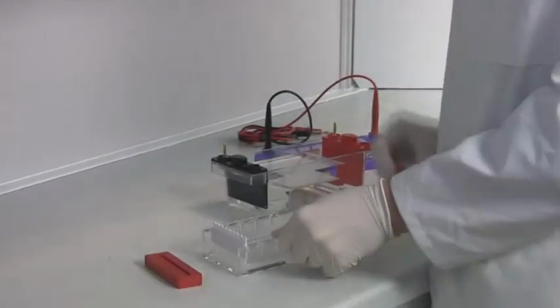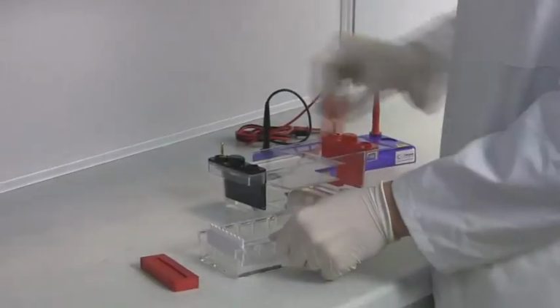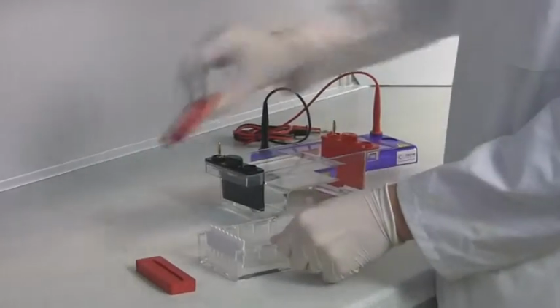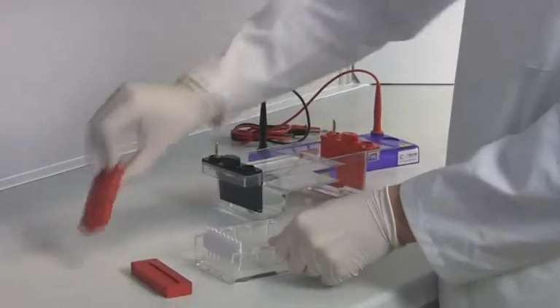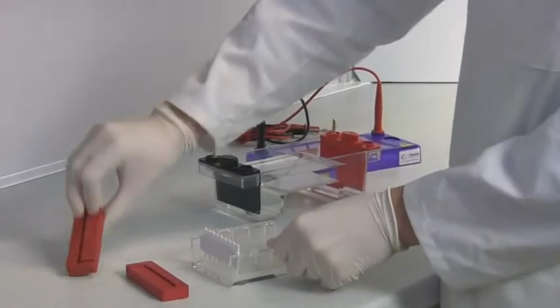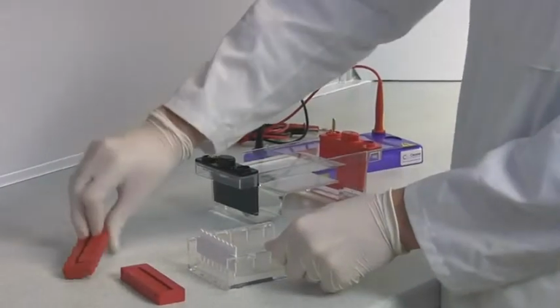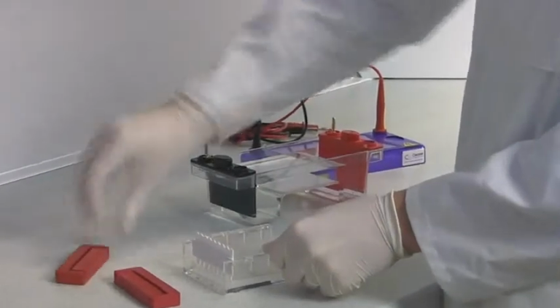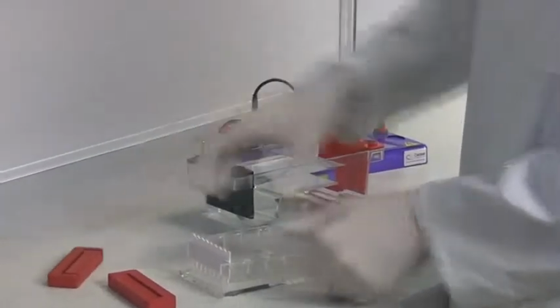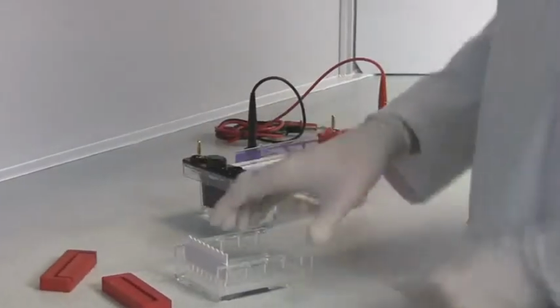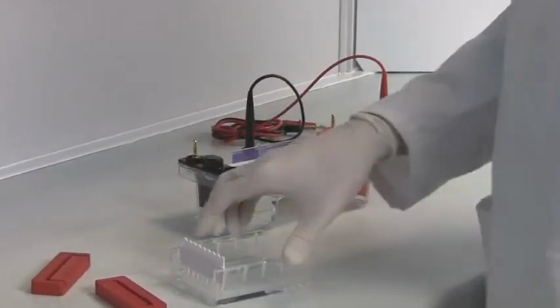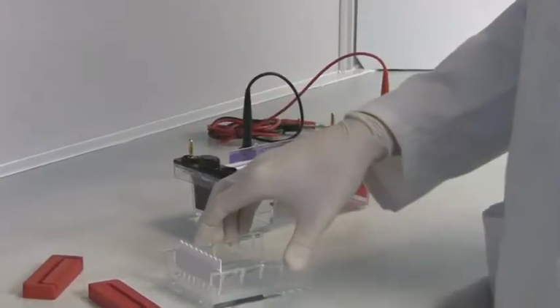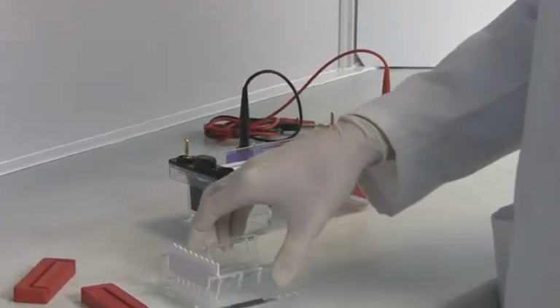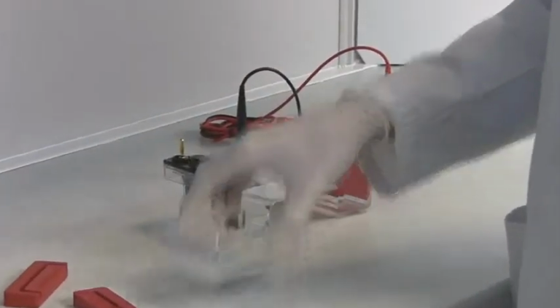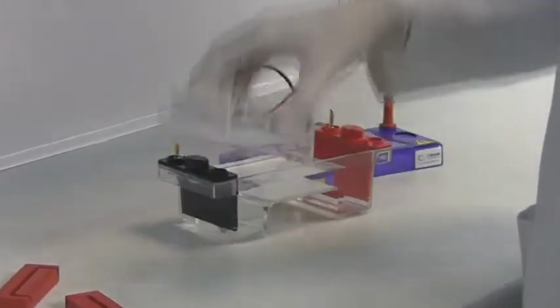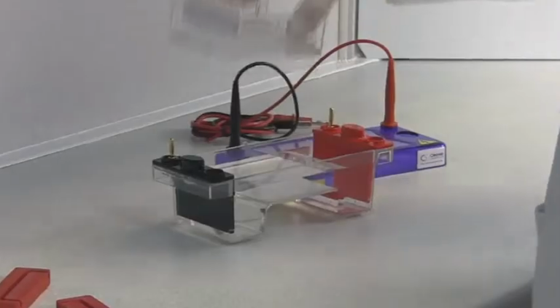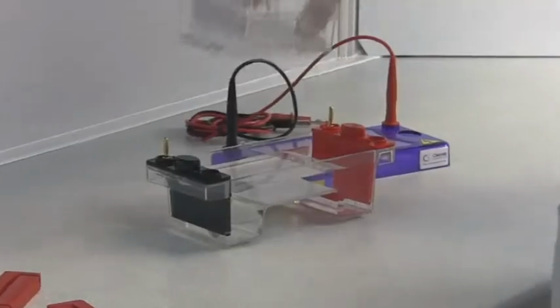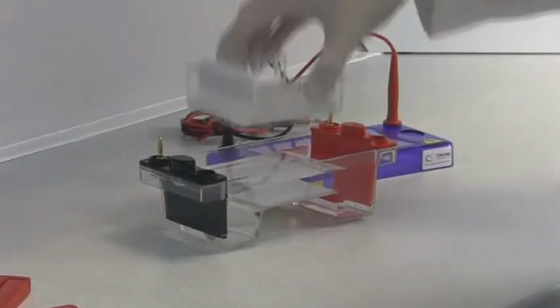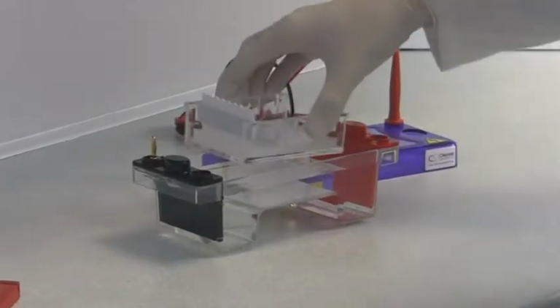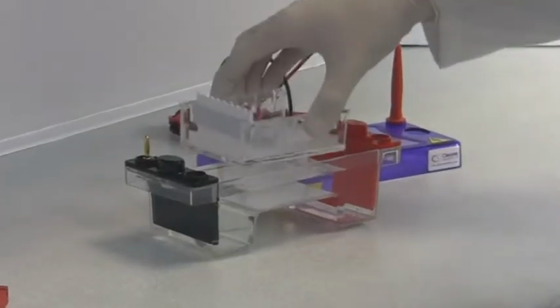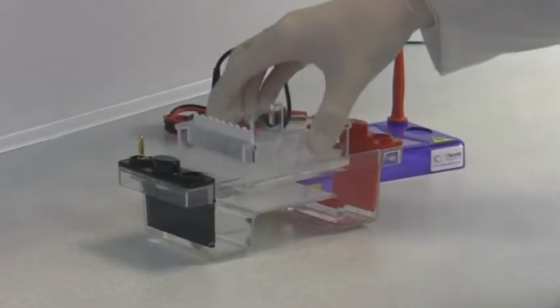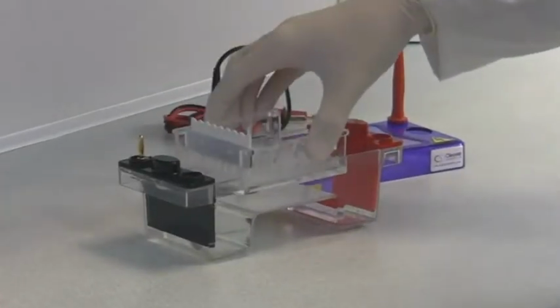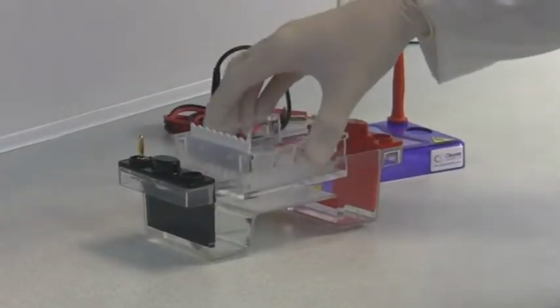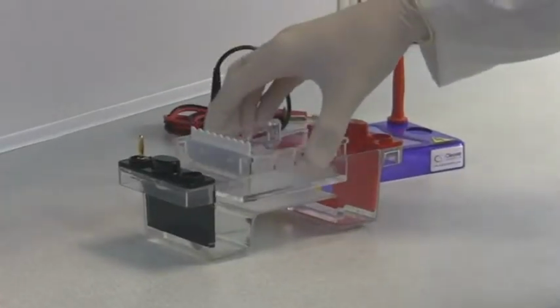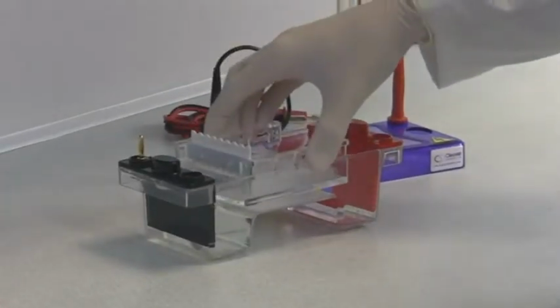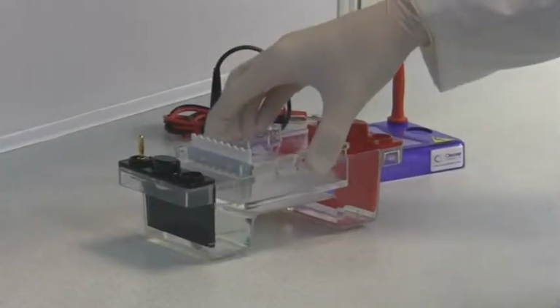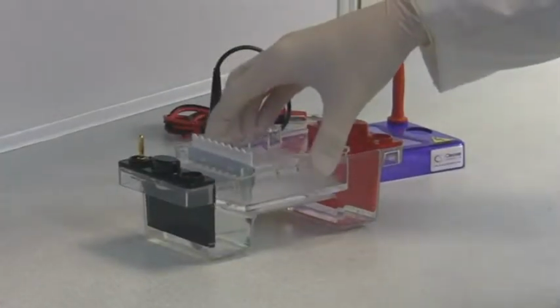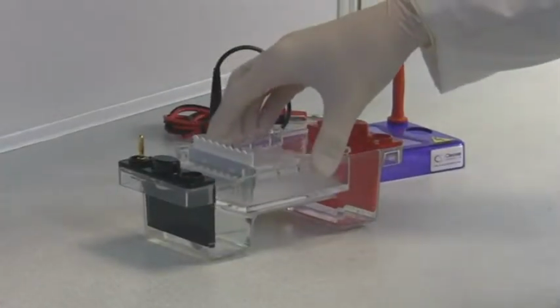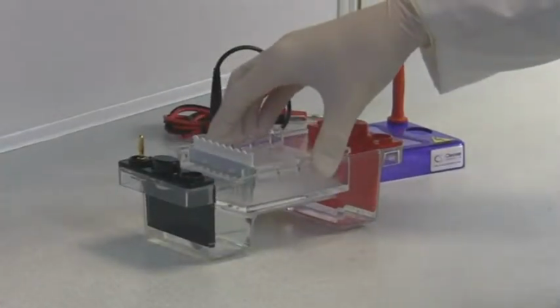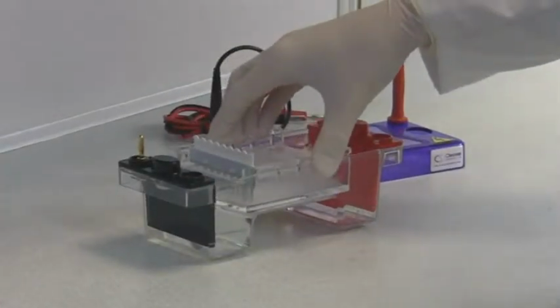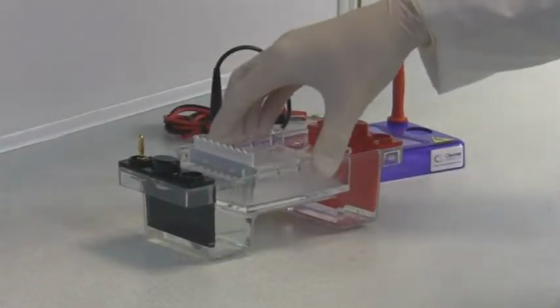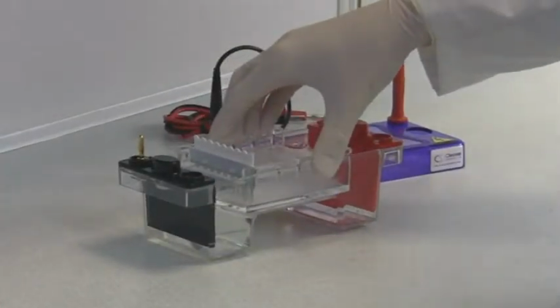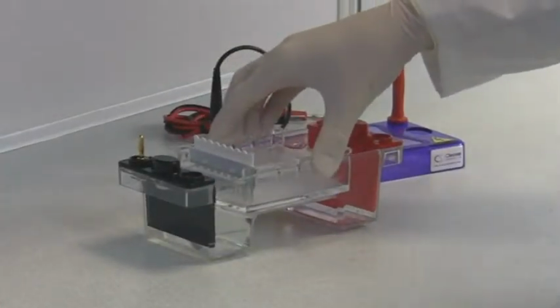UV transparent gel trays also serve as a convenient support for safe transportation of gels from the bench to the tank.